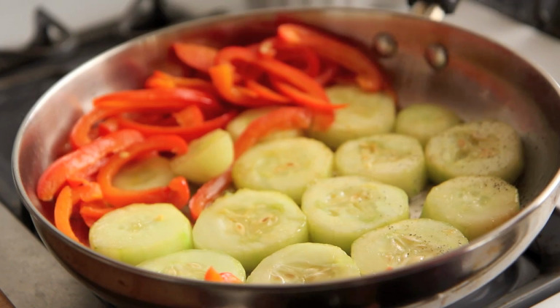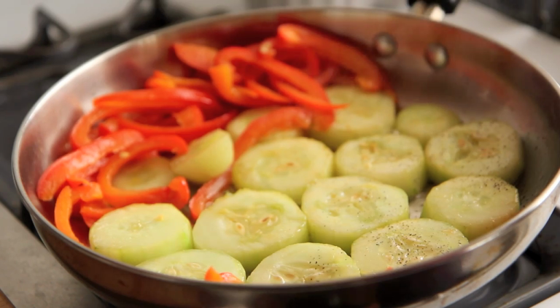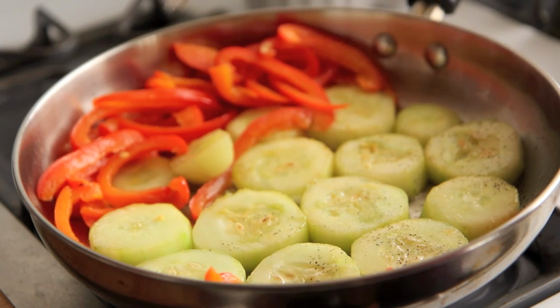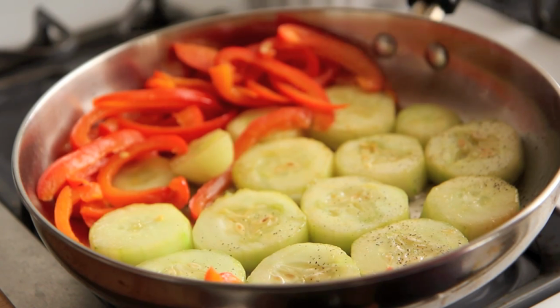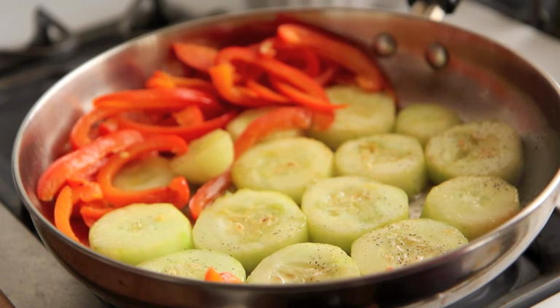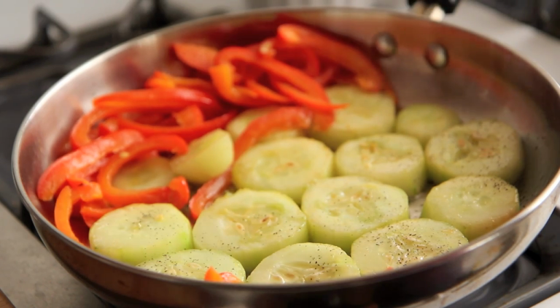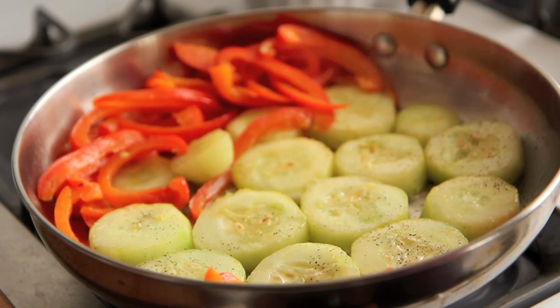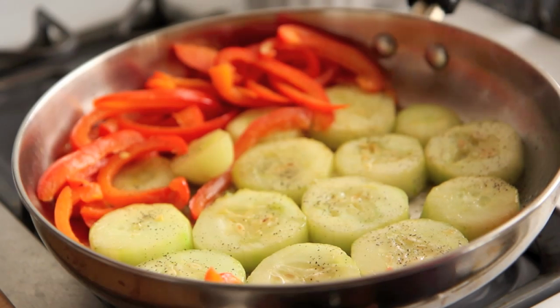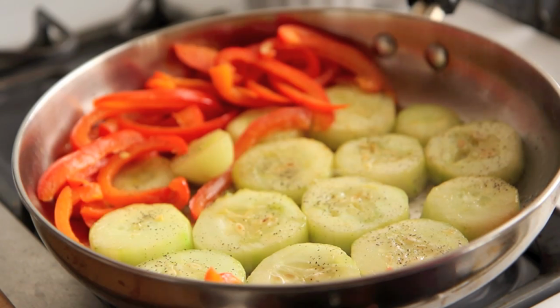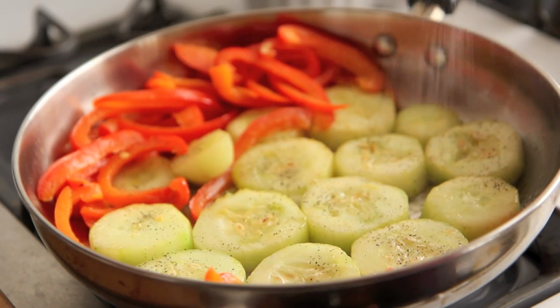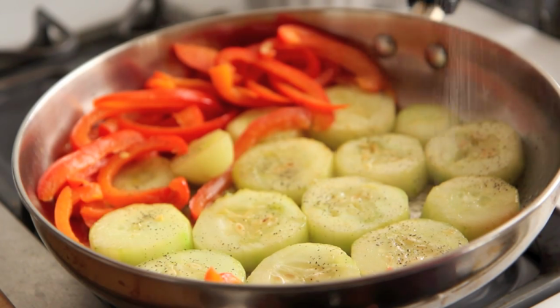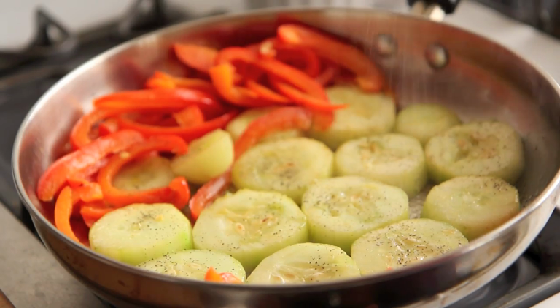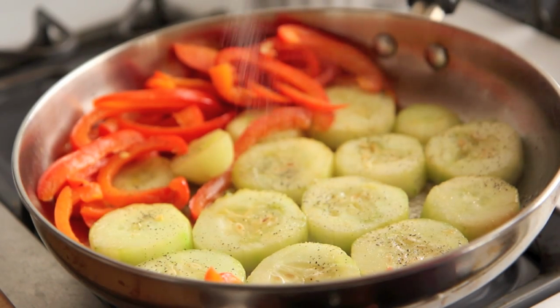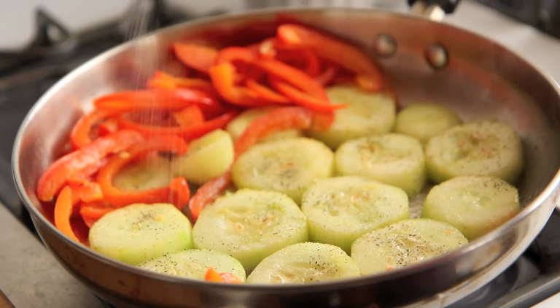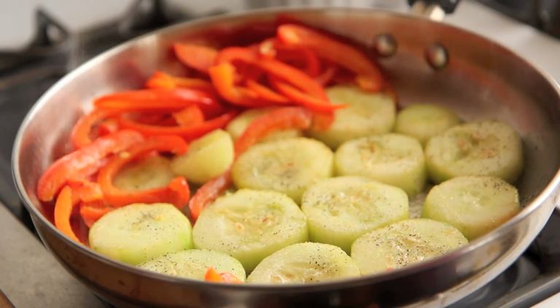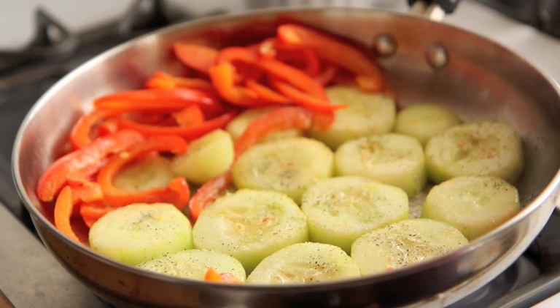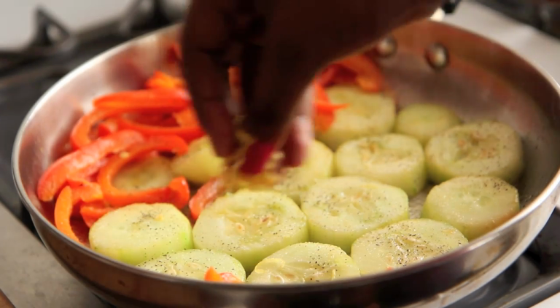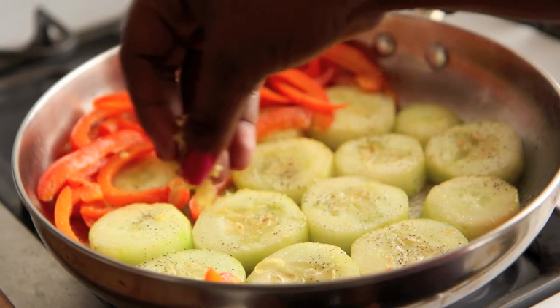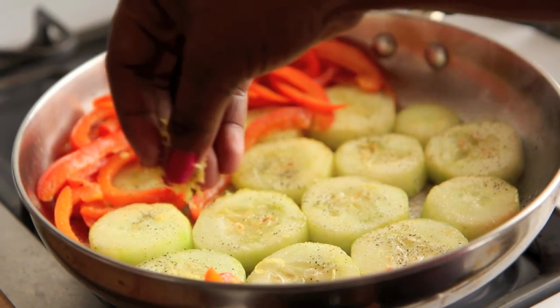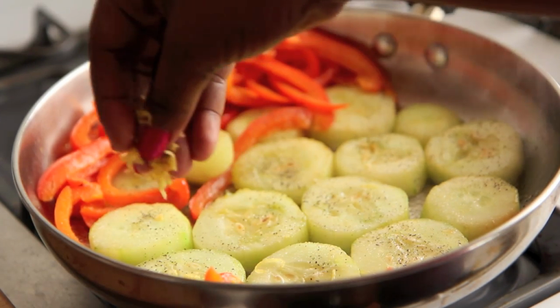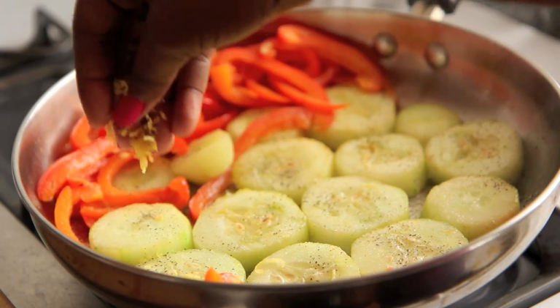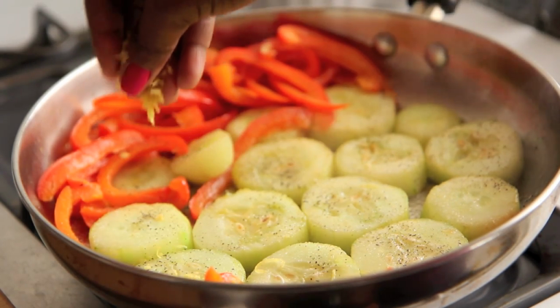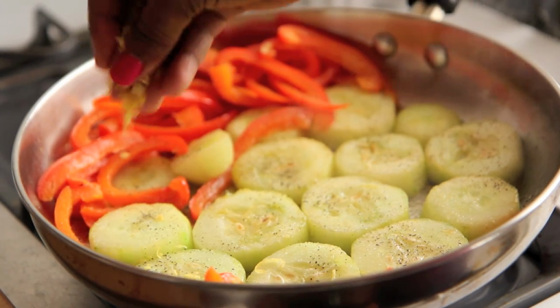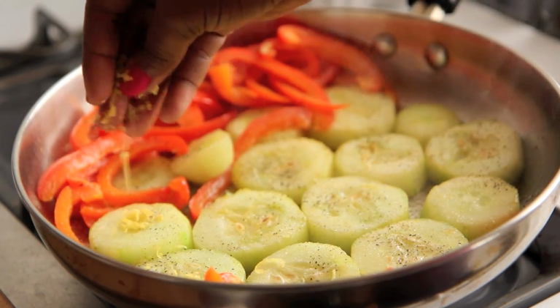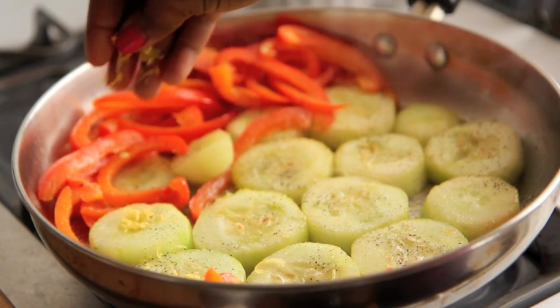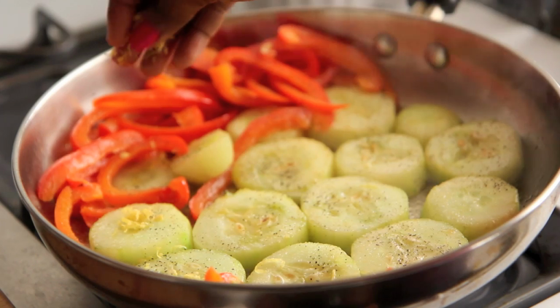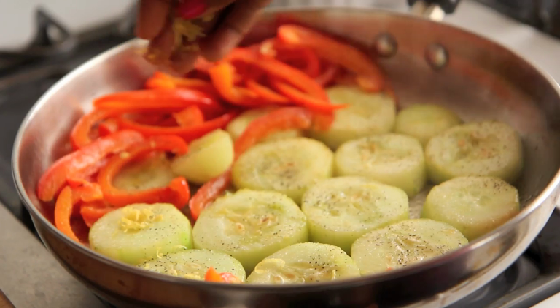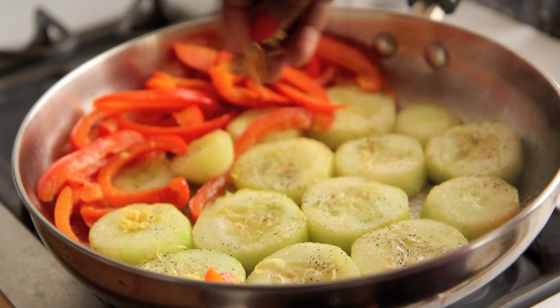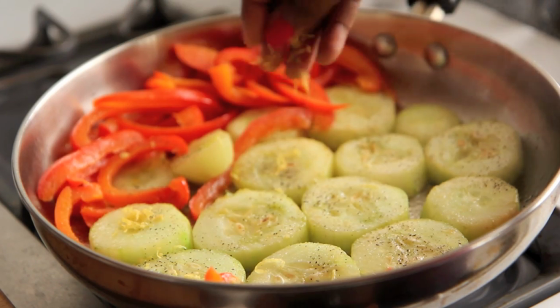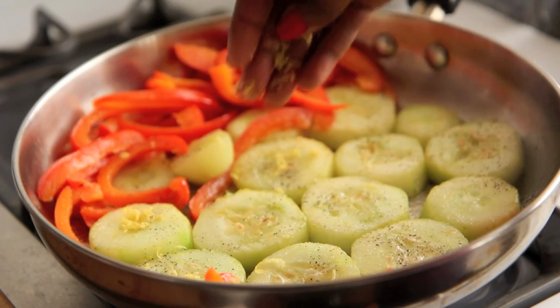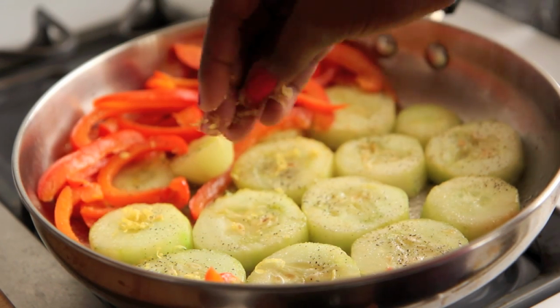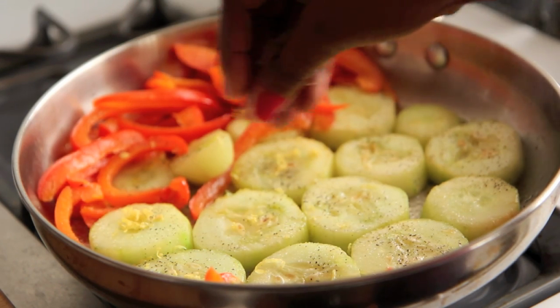Then season them with black pepper, salt, and lemon zest. Yes, these are going to be so citrusy and good! So good!